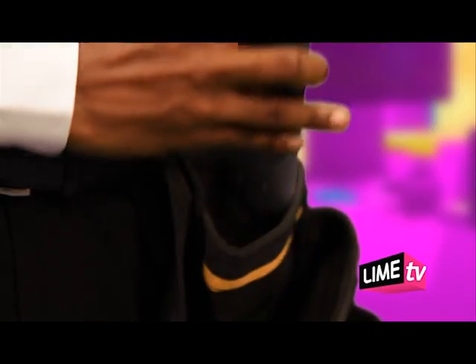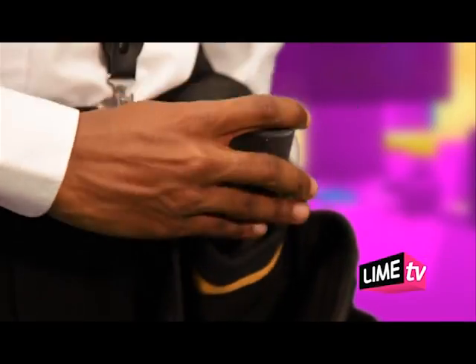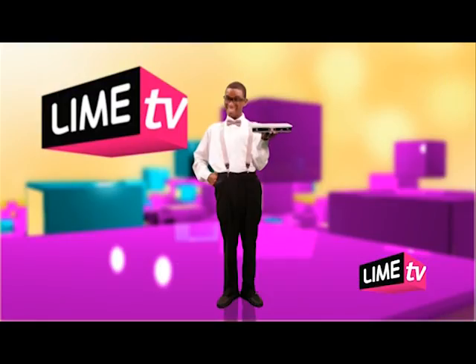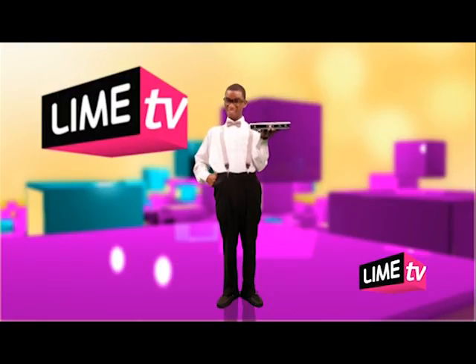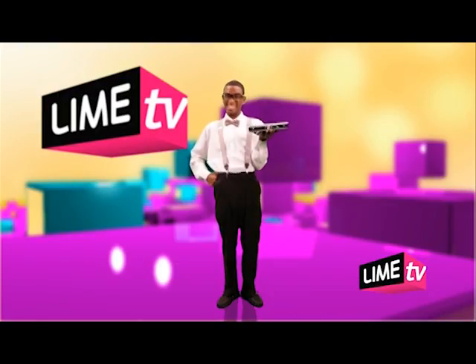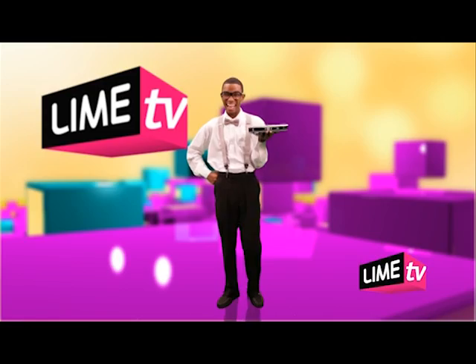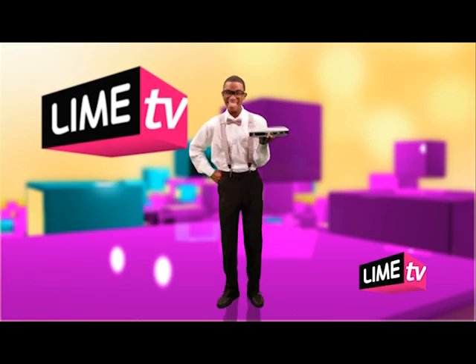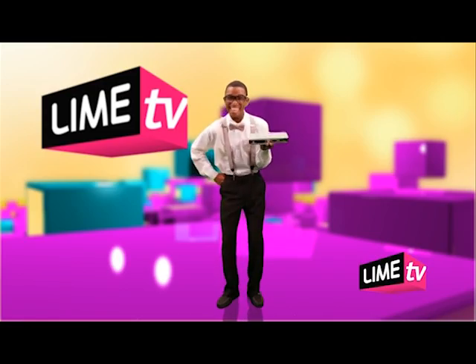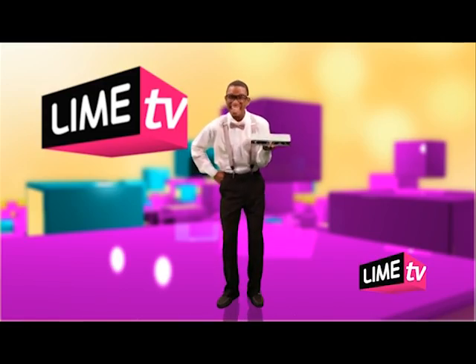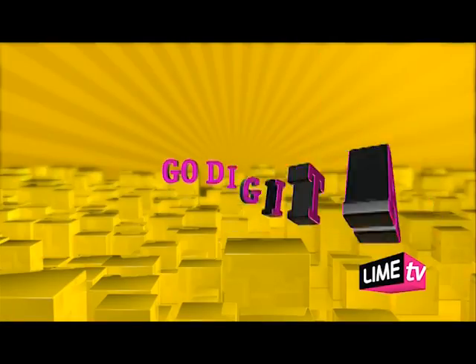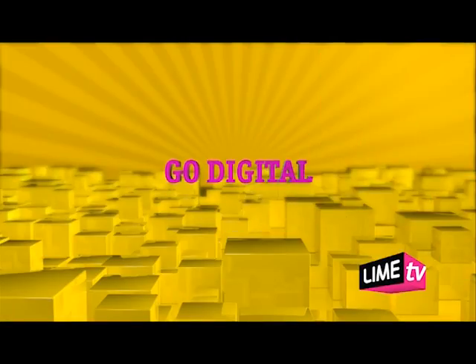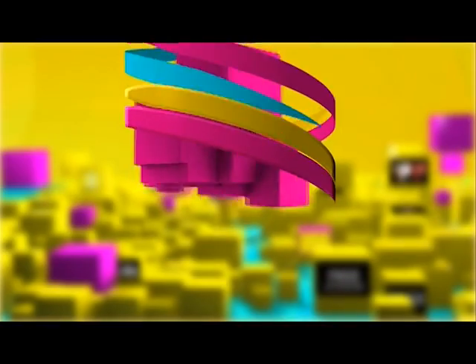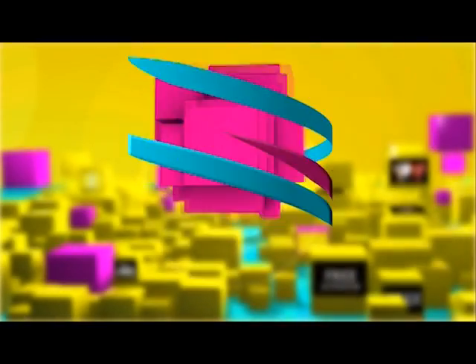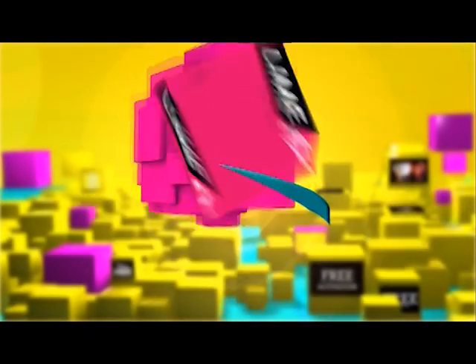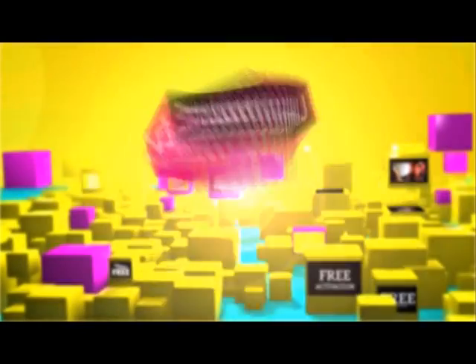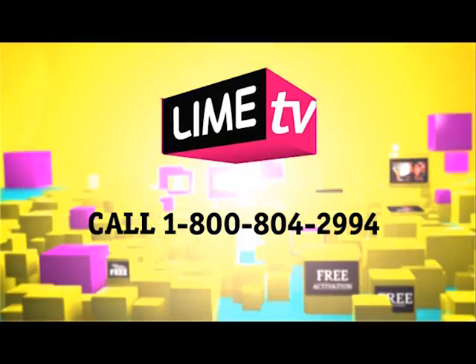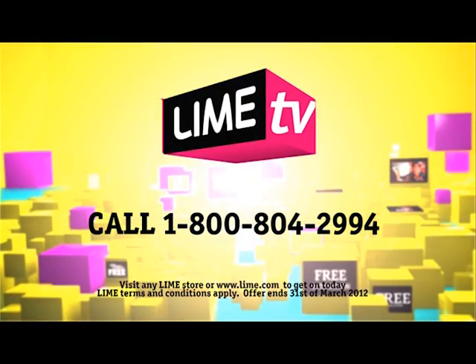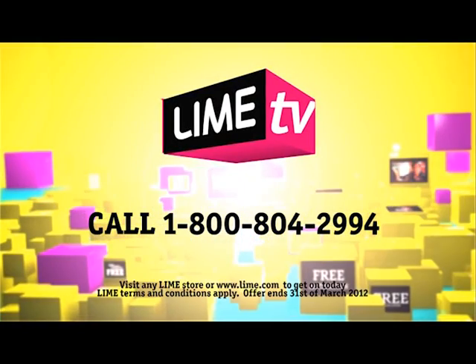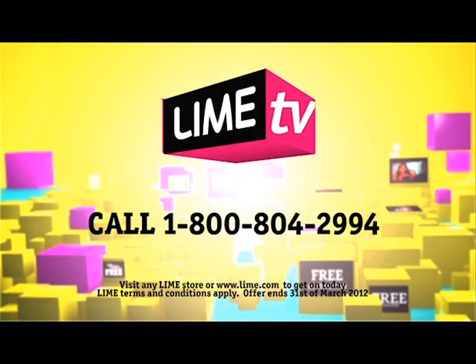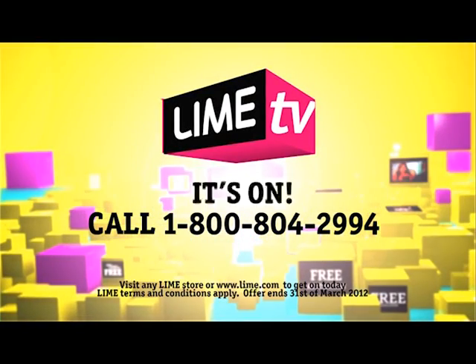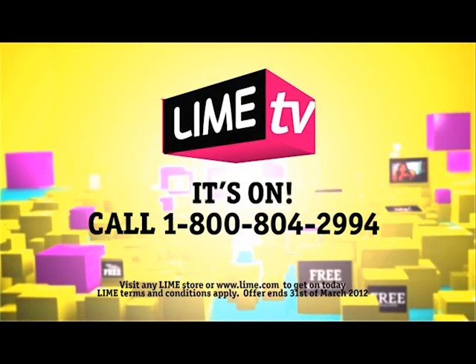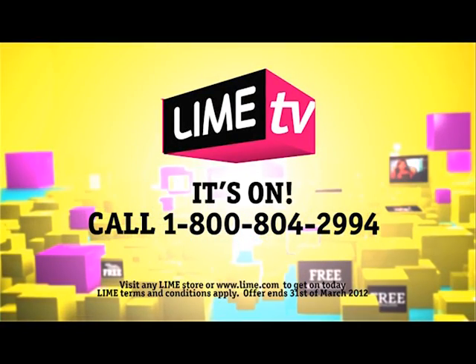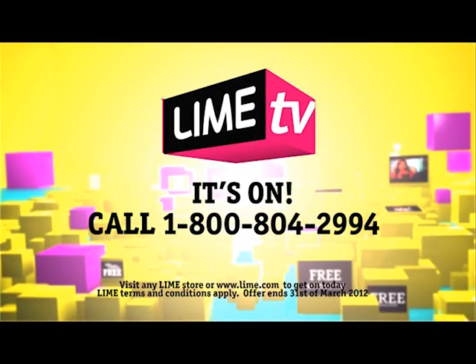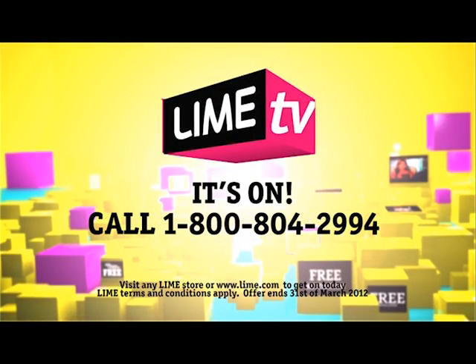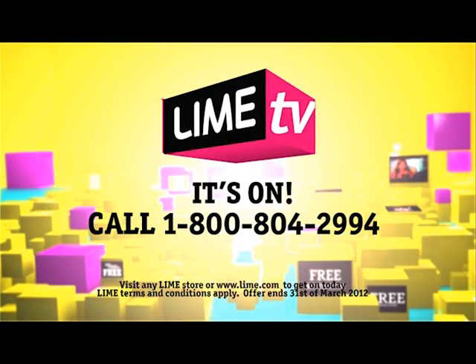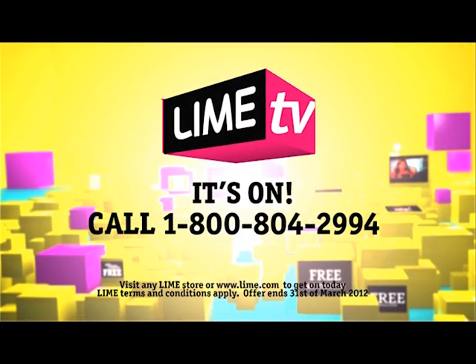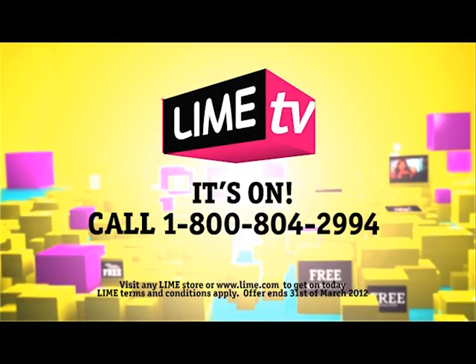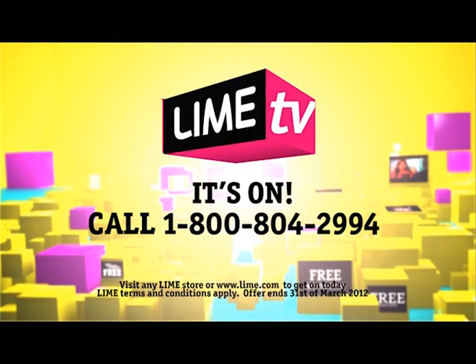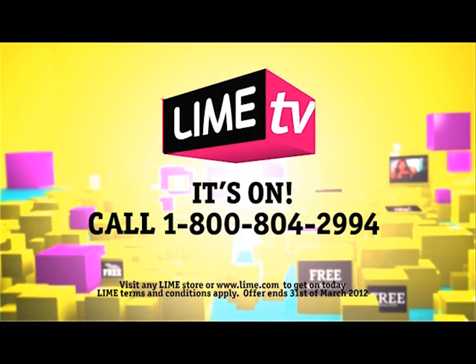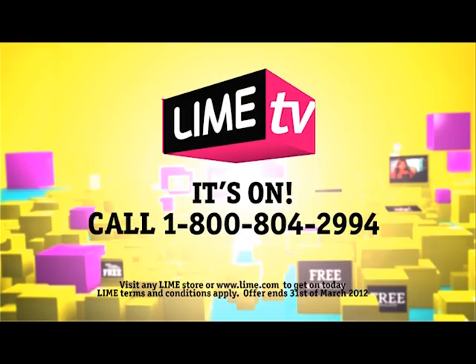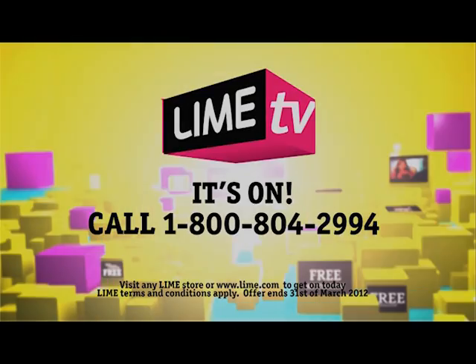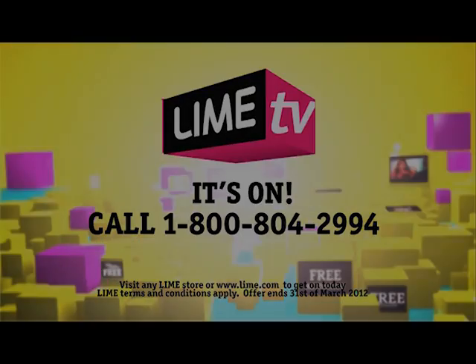That wasn't that easy. Go Digital. Go Lime TV. It's online for living every day.